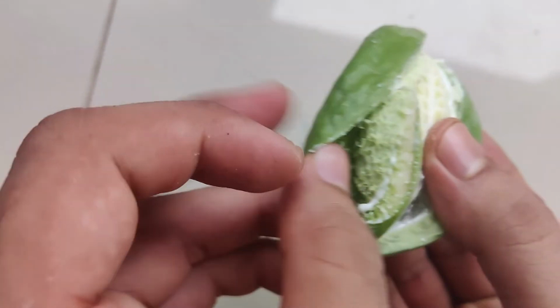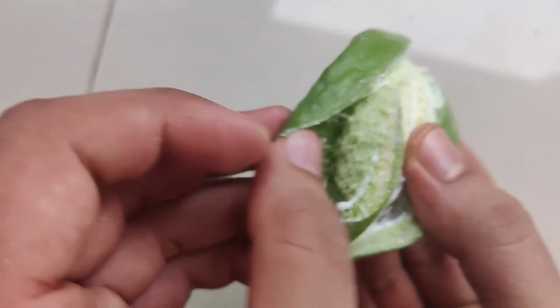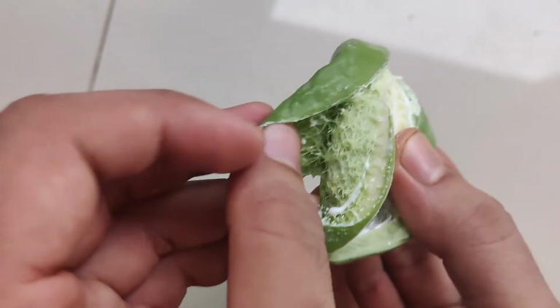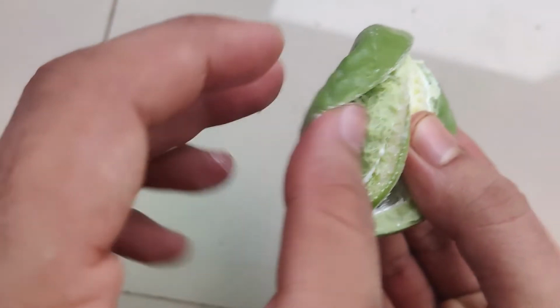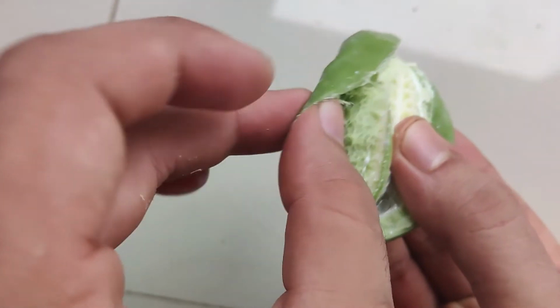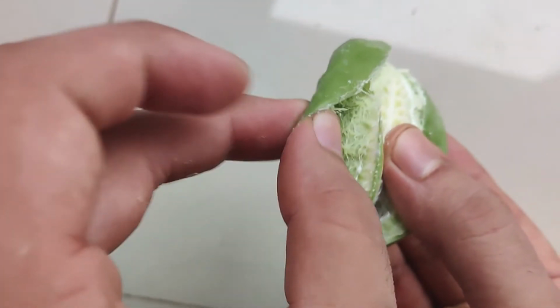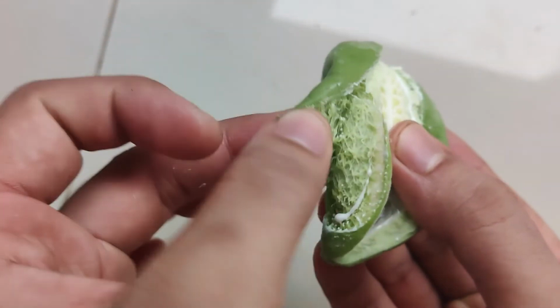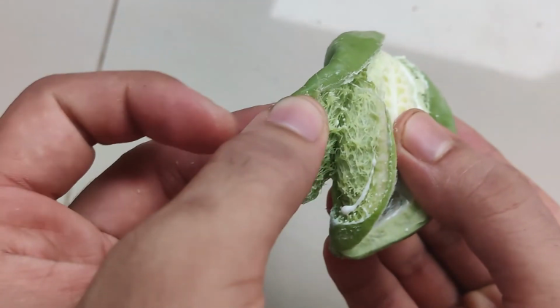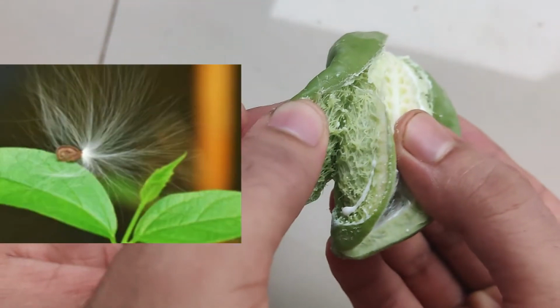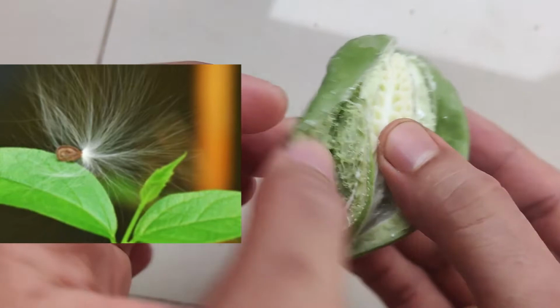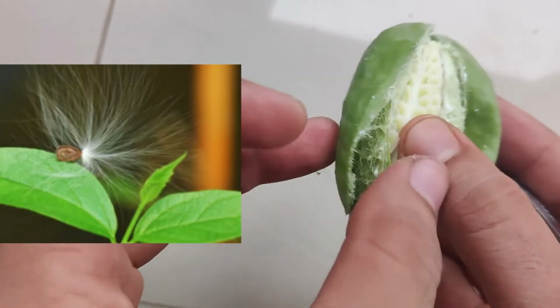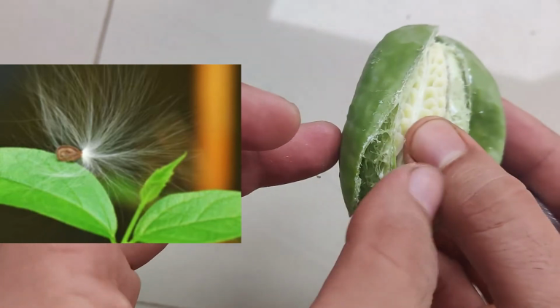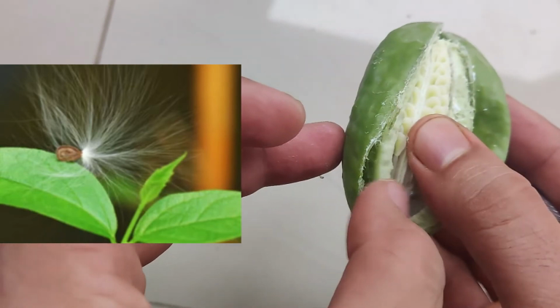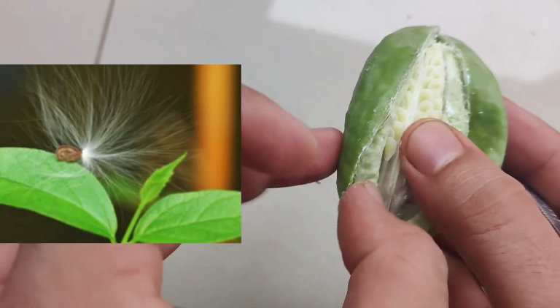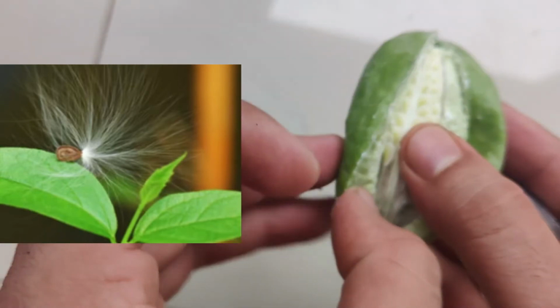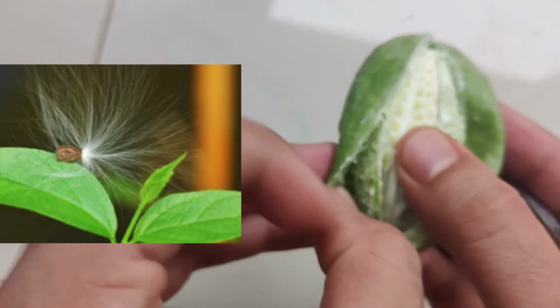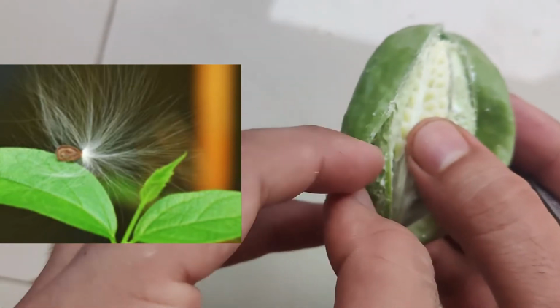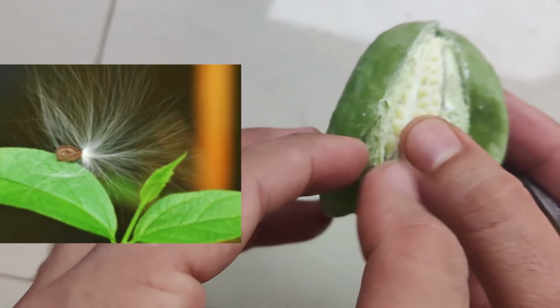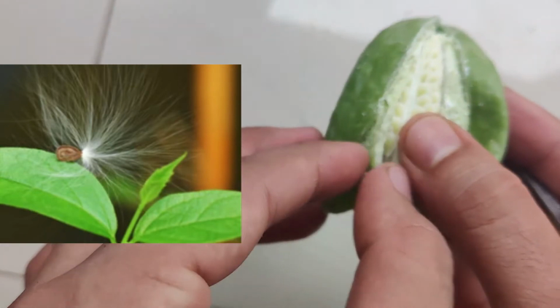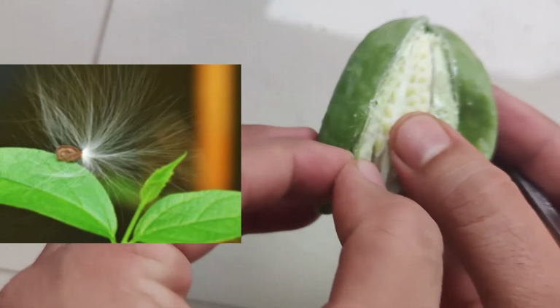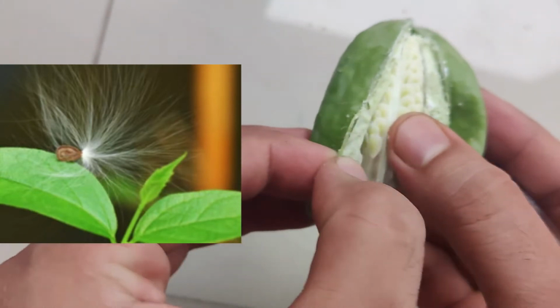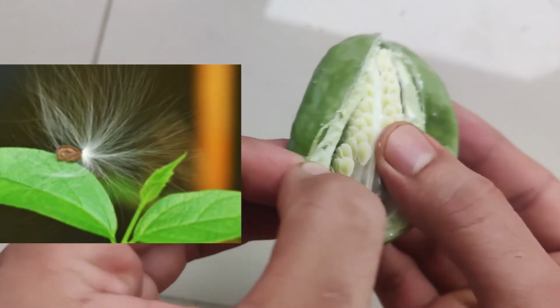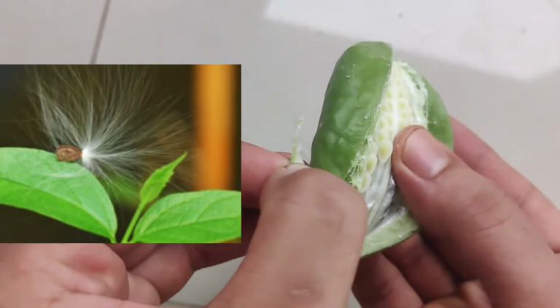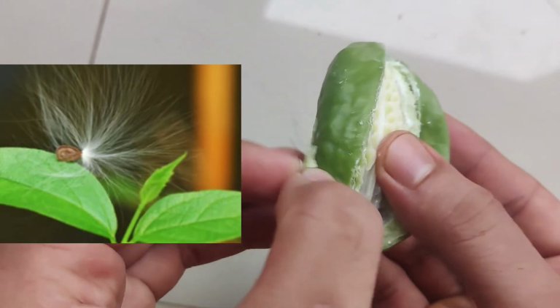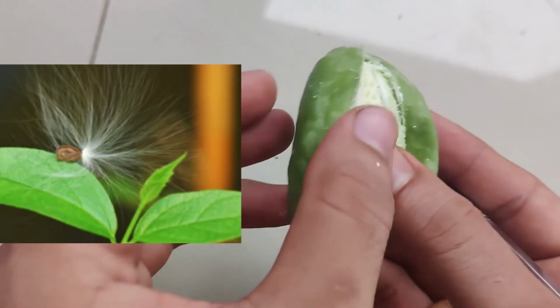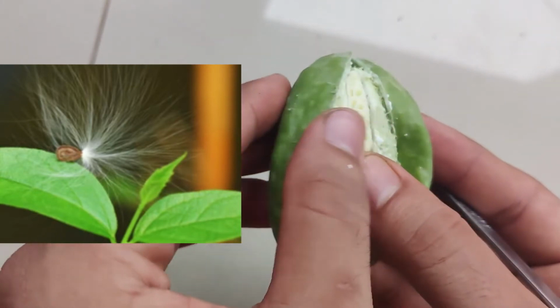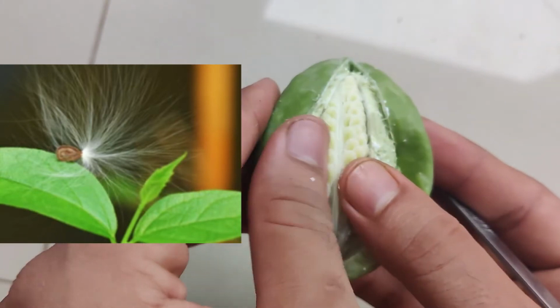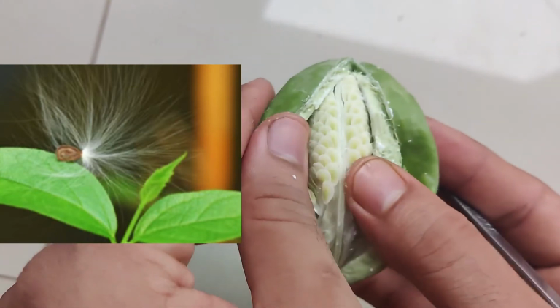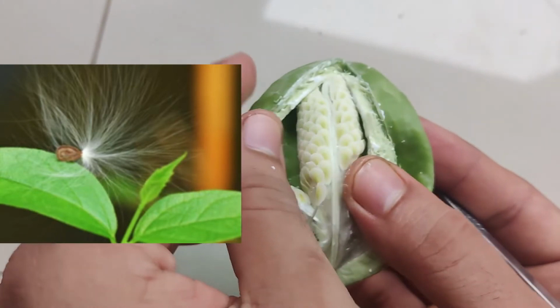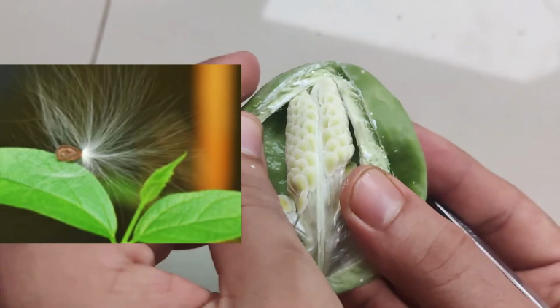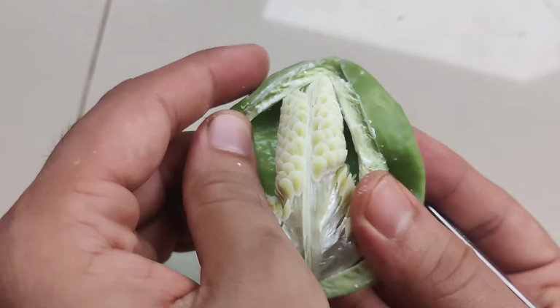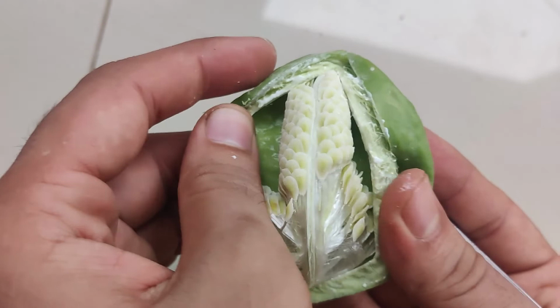The seeds are usually like a play material, very easy to play with in childhood — like we used to blow them into the air.